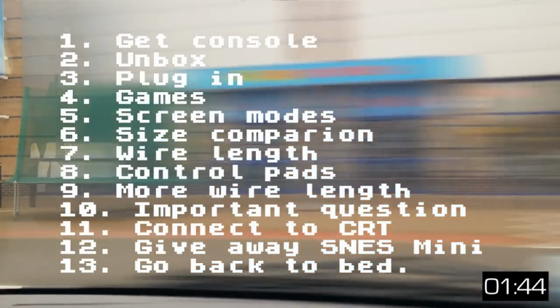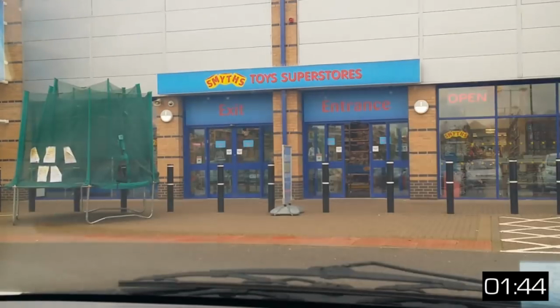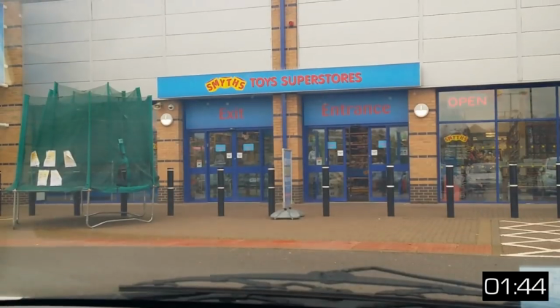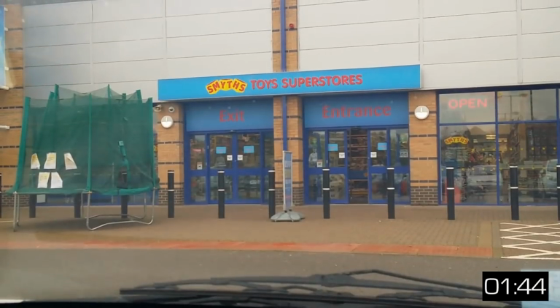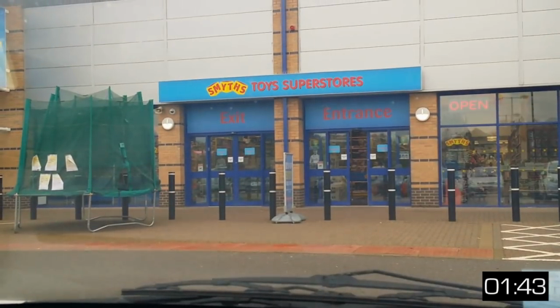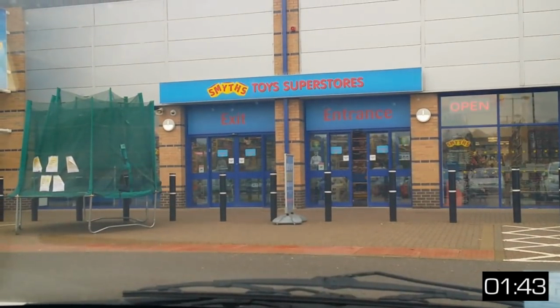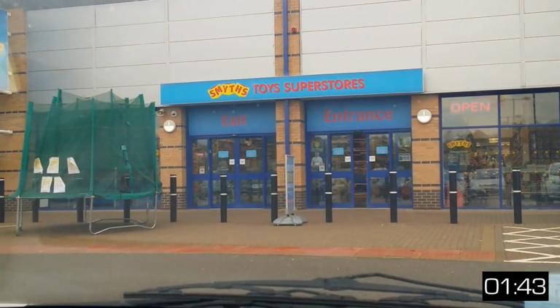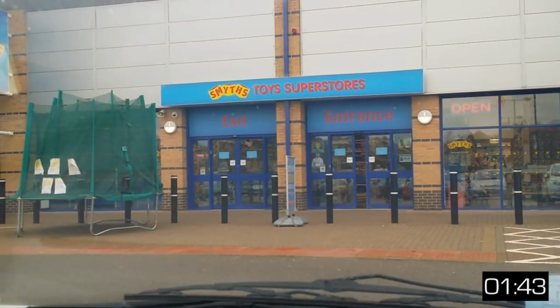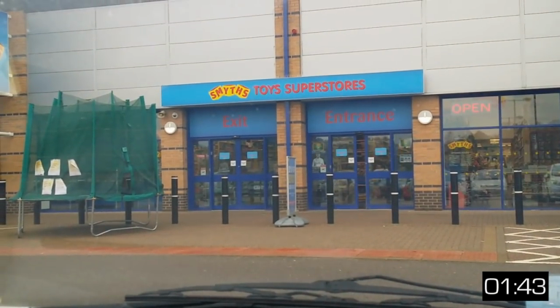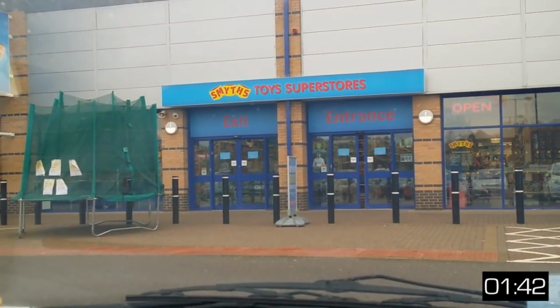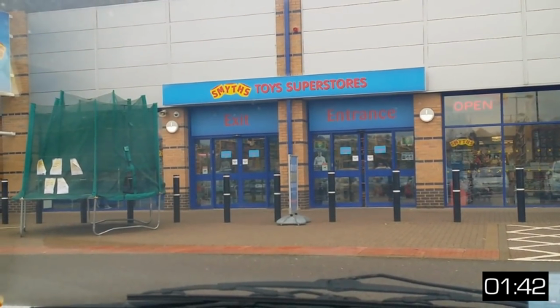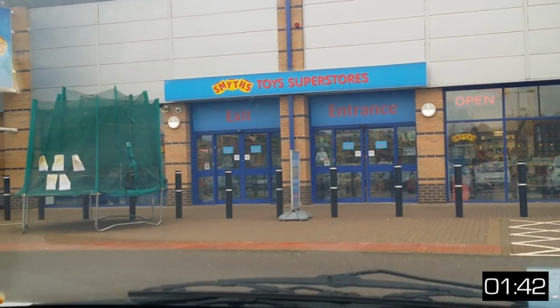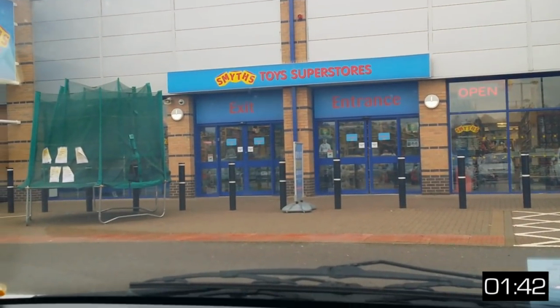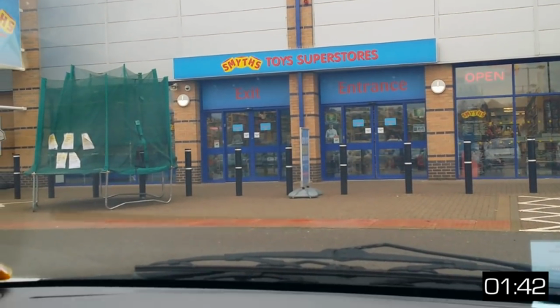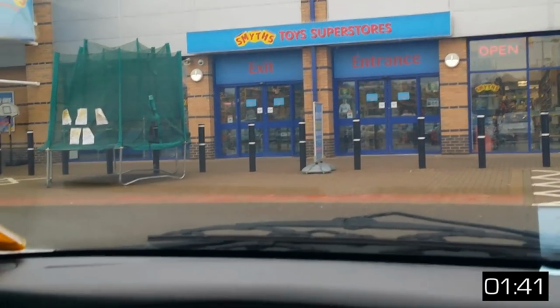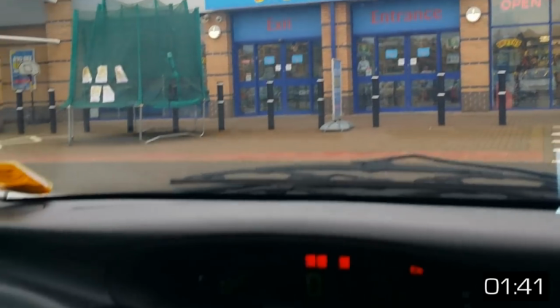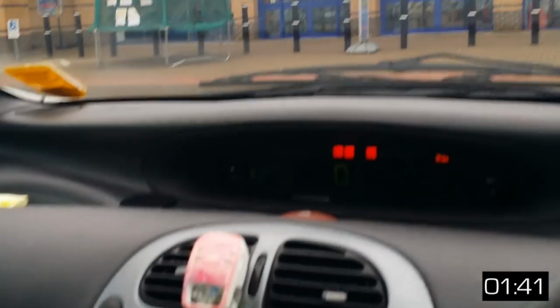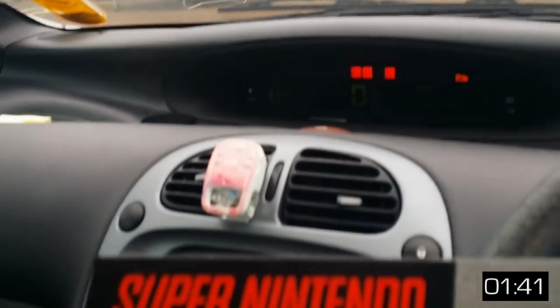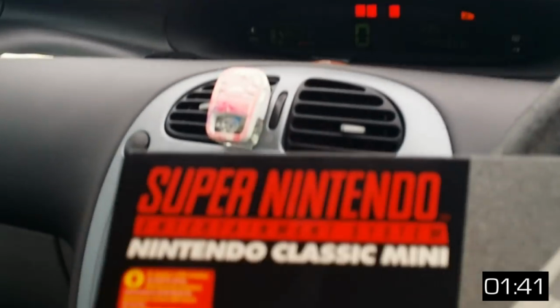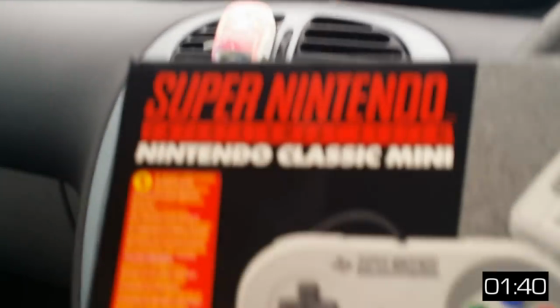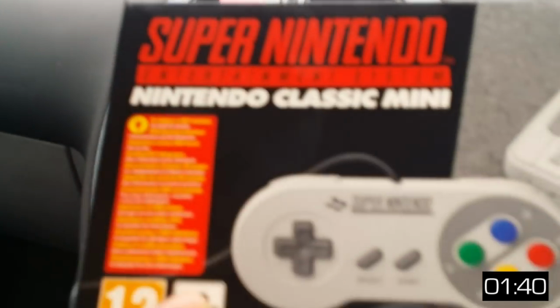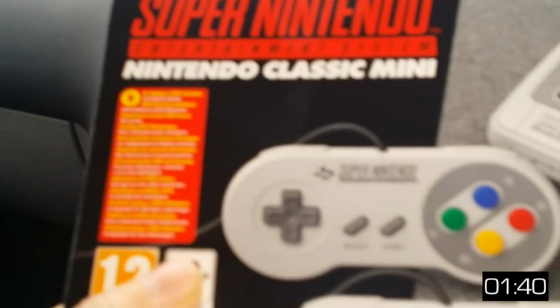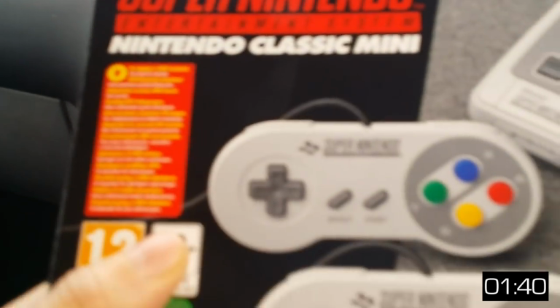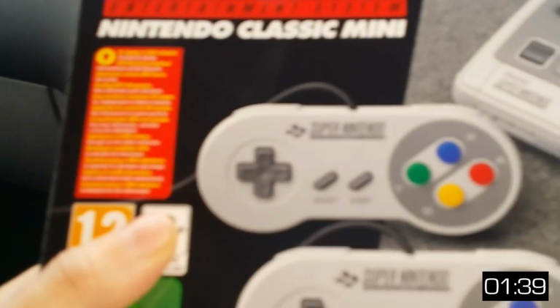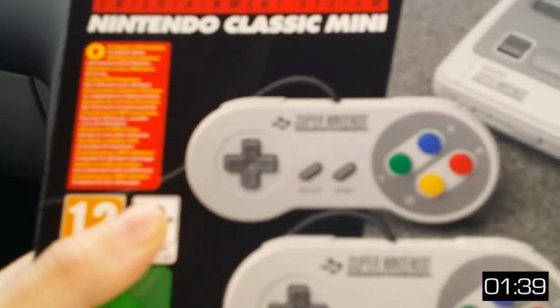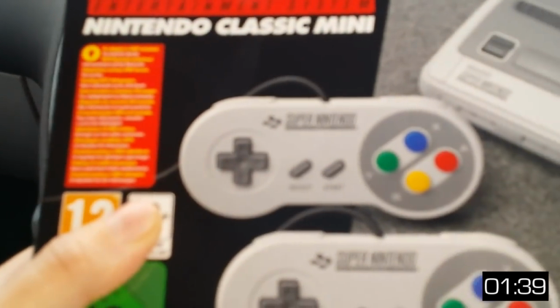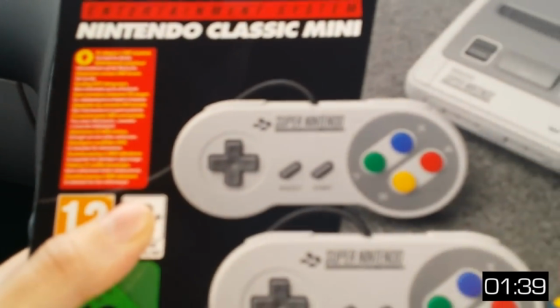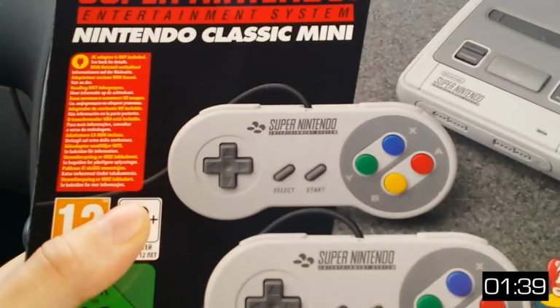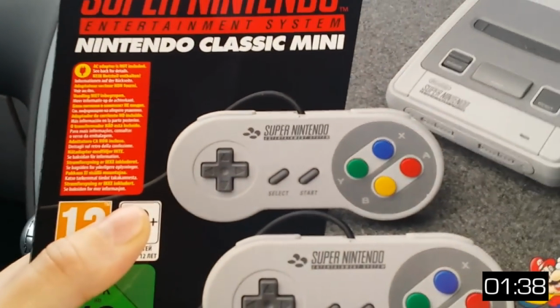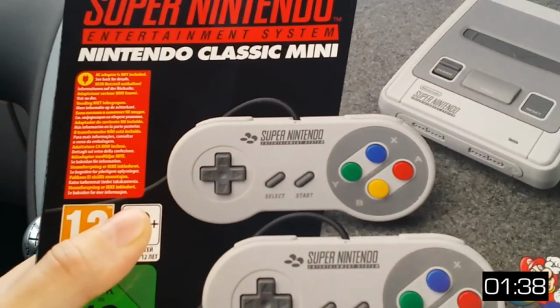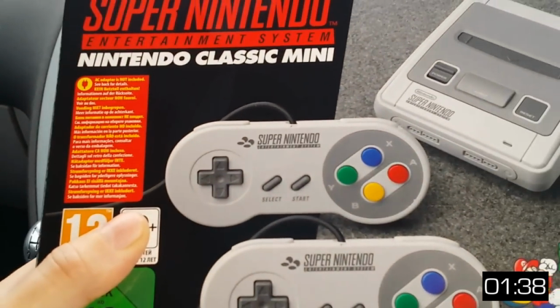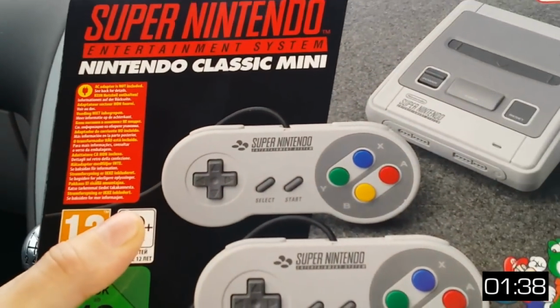My story begins at Smith's Toys this morning at 9am. There's Smith's Toys and there's the SNES Mini. Marvellous.